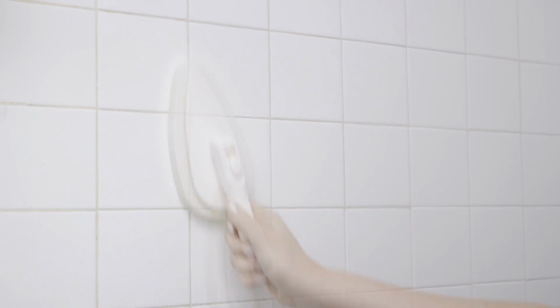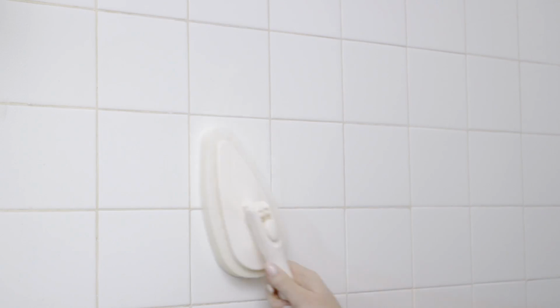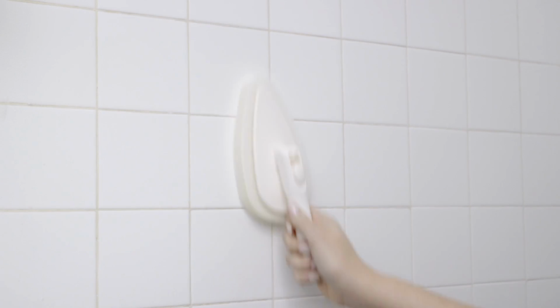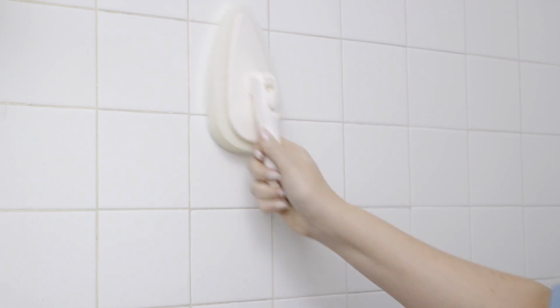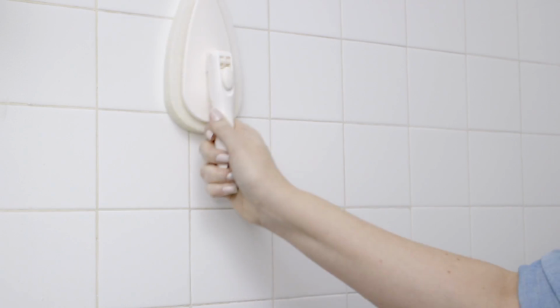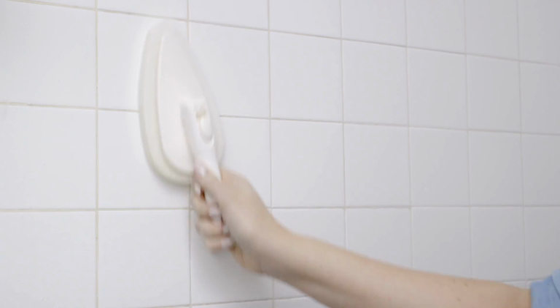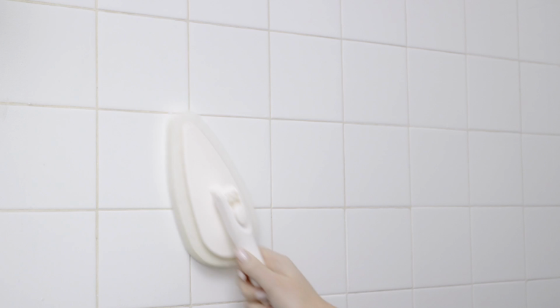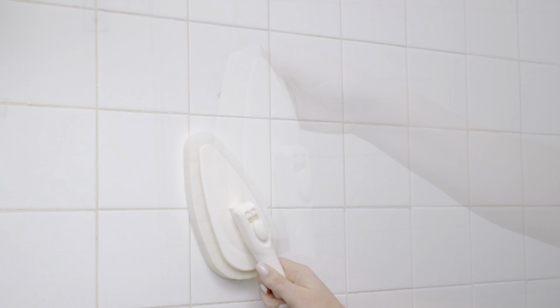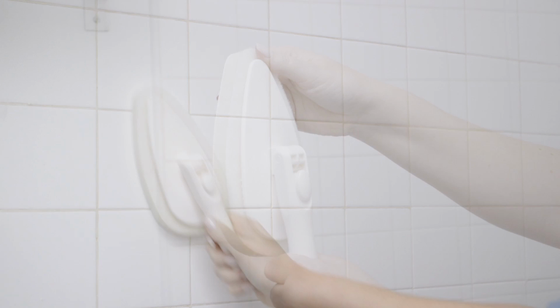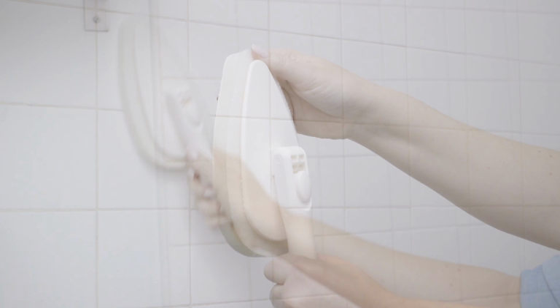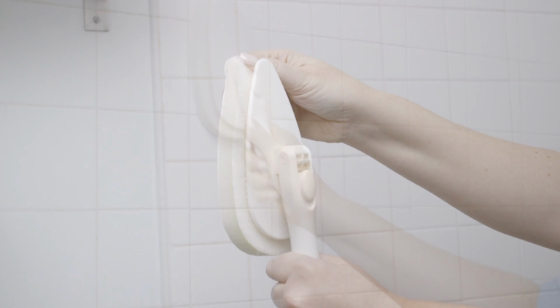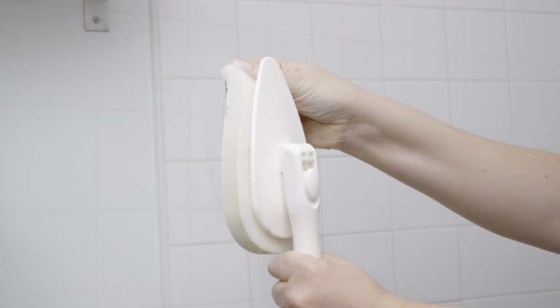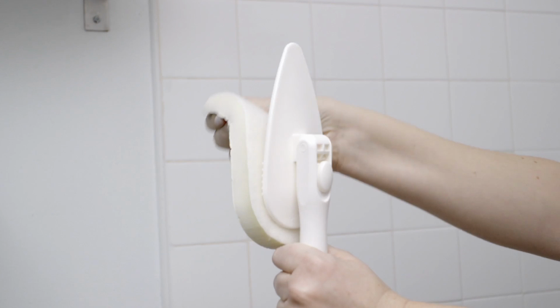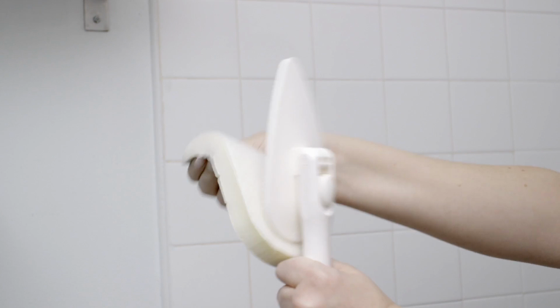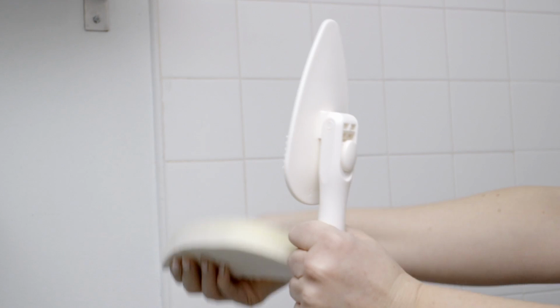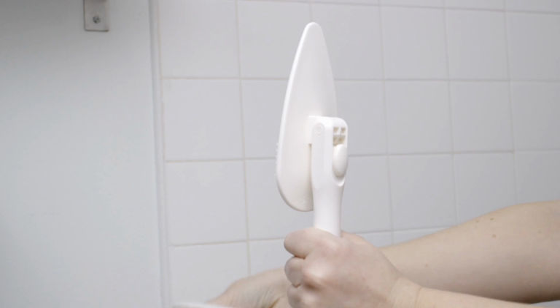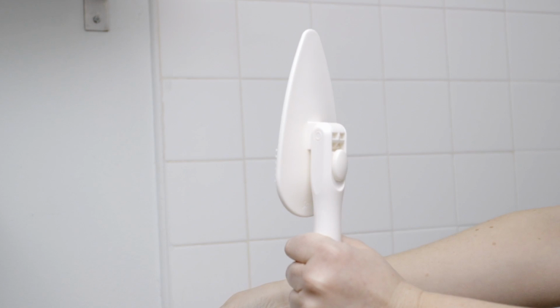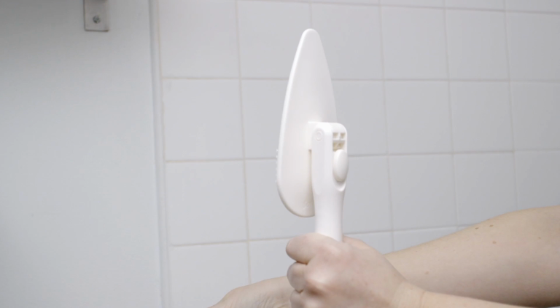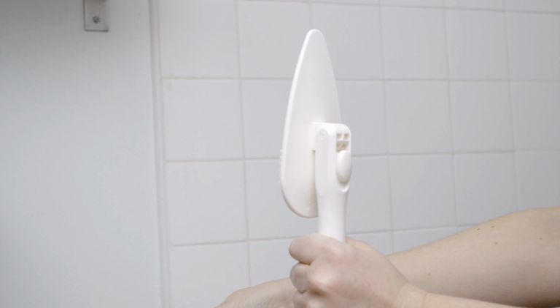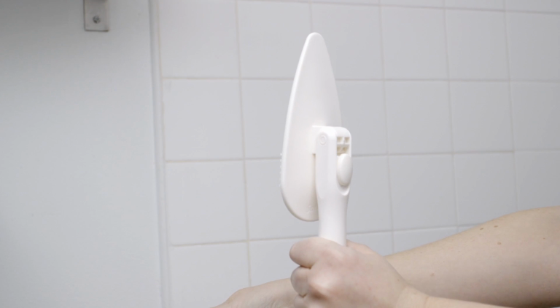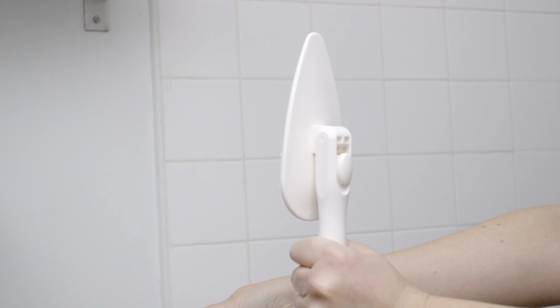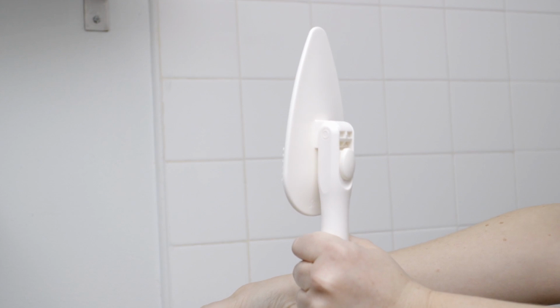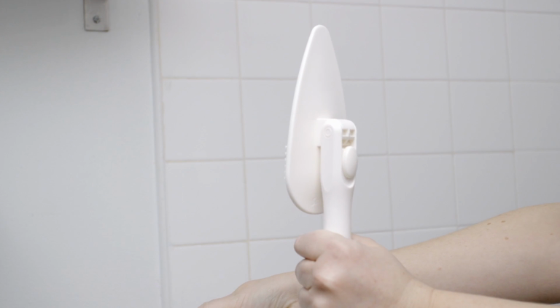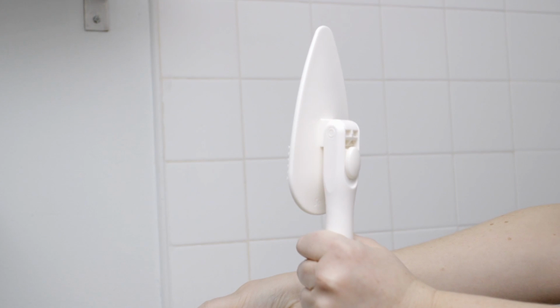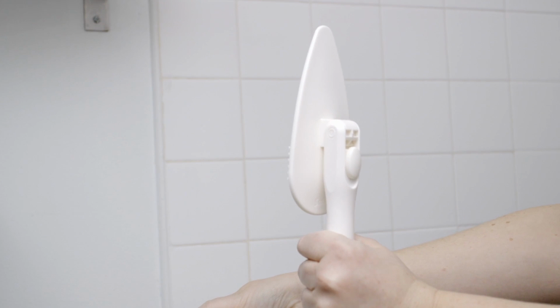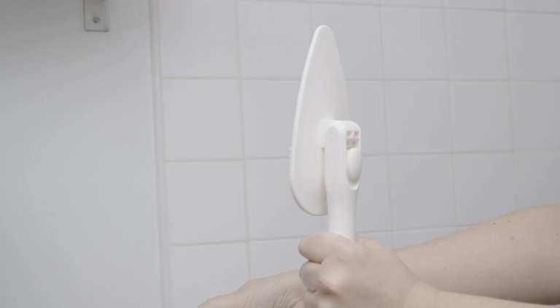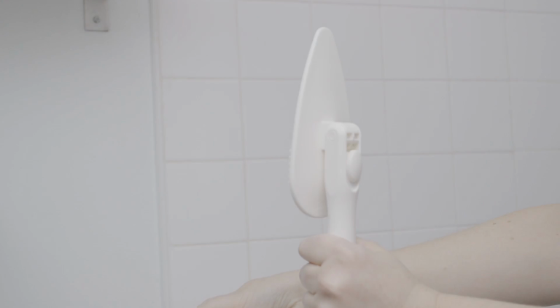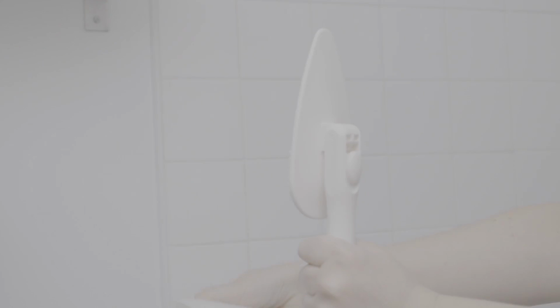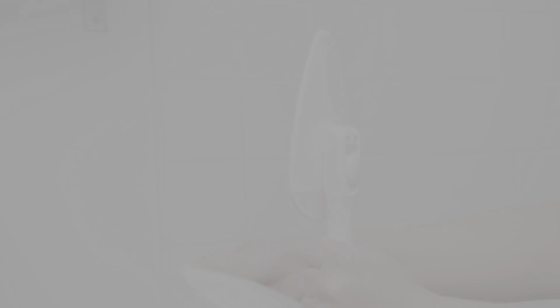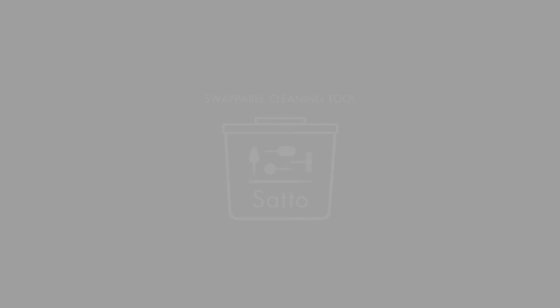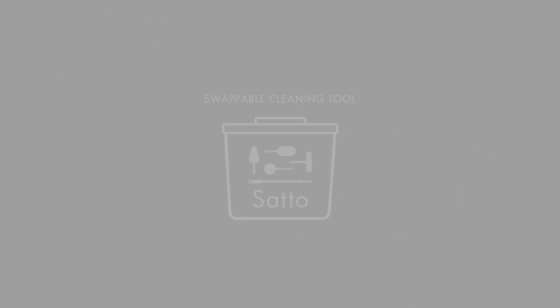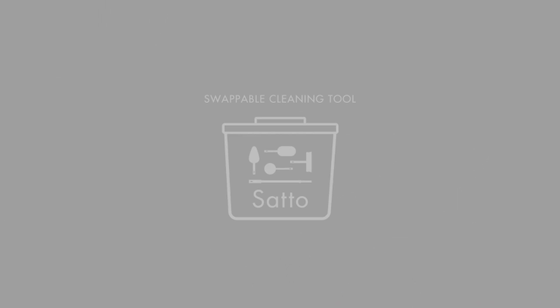Once done, simply pull off the sponge, wash, and replace. Refills sold separately.